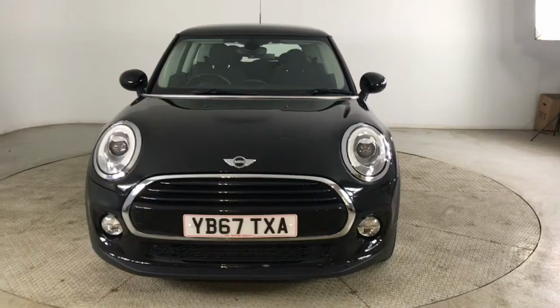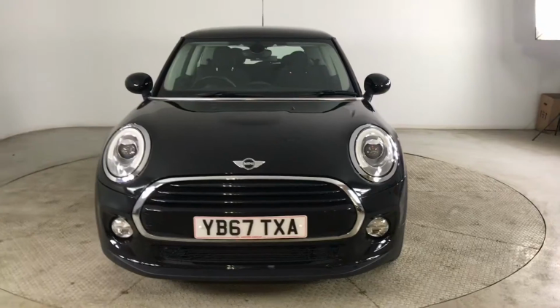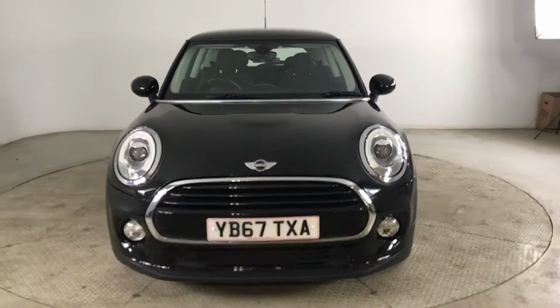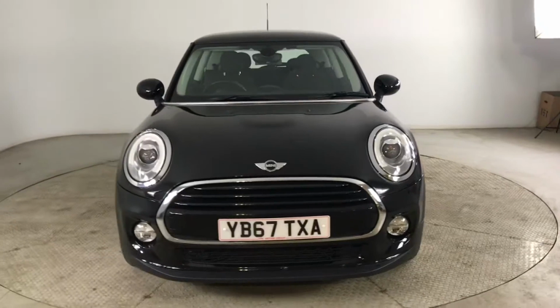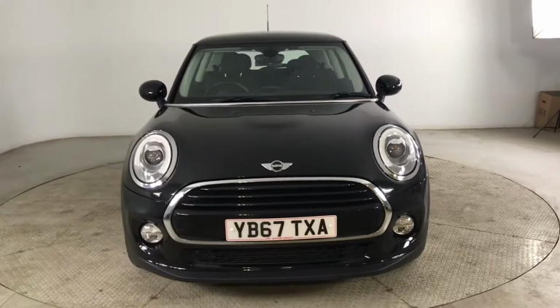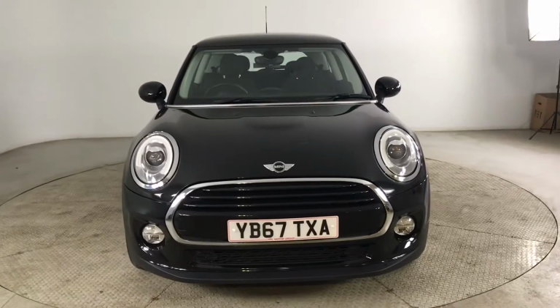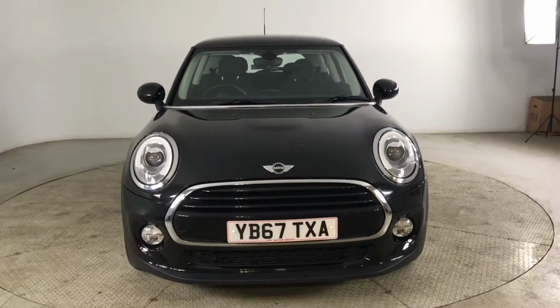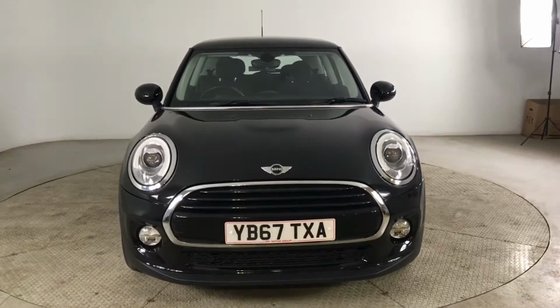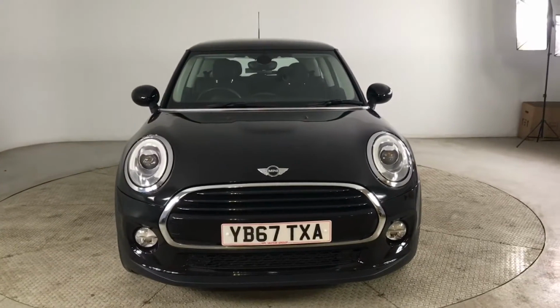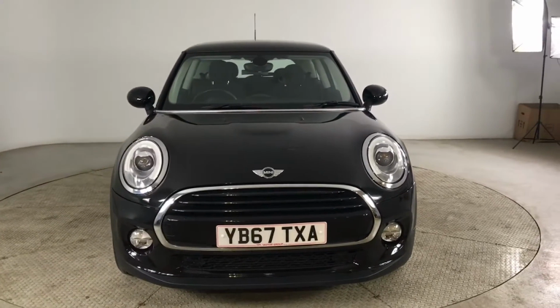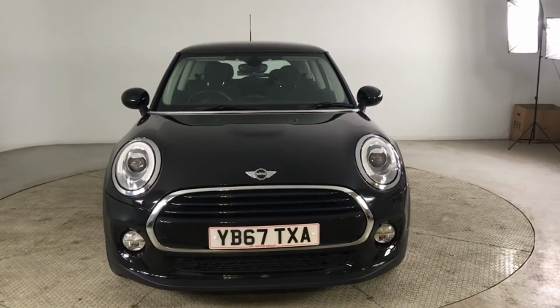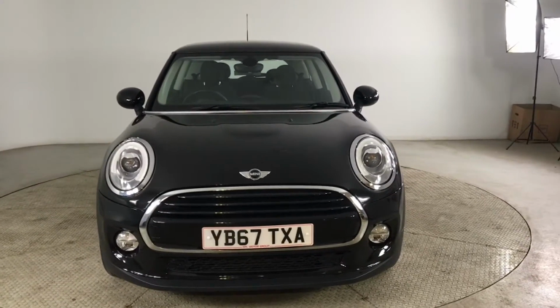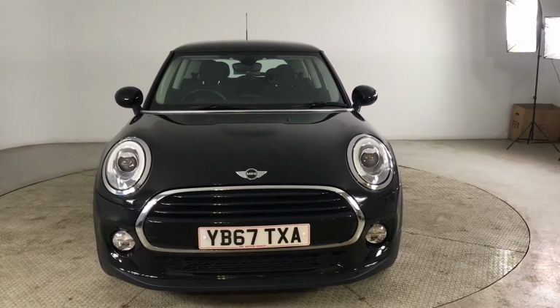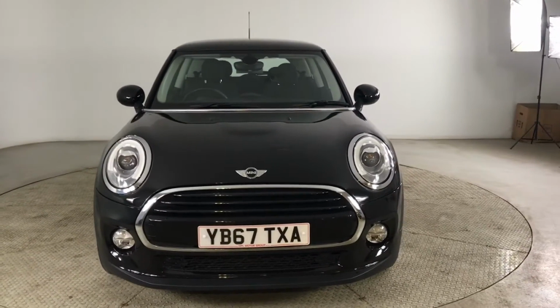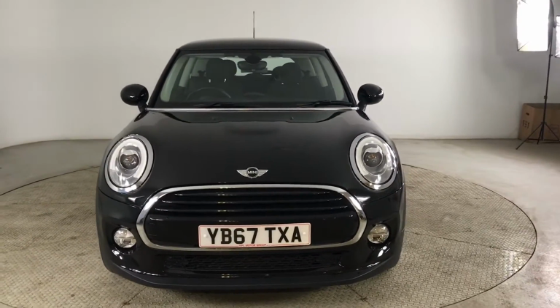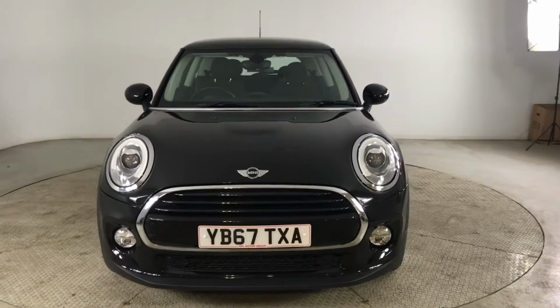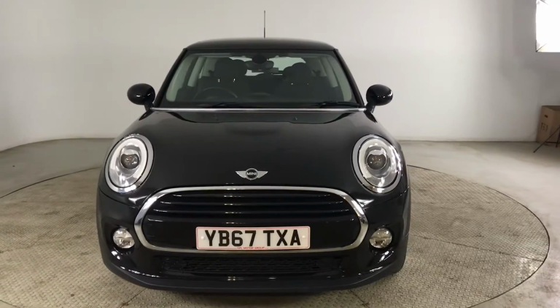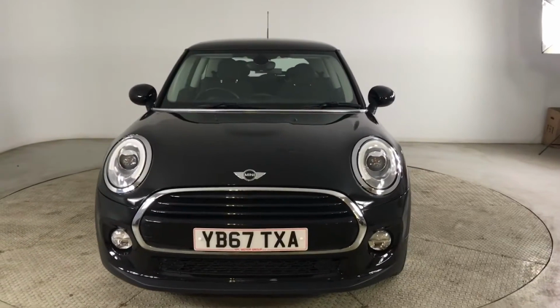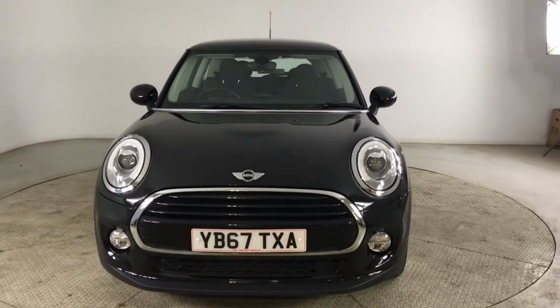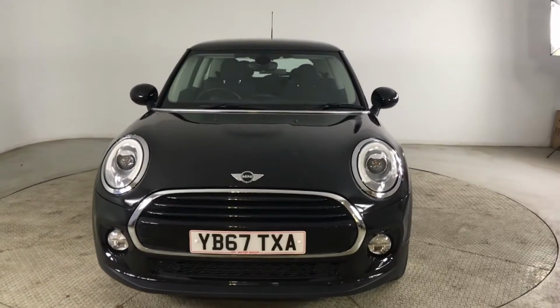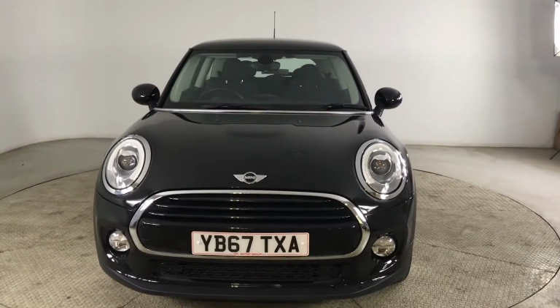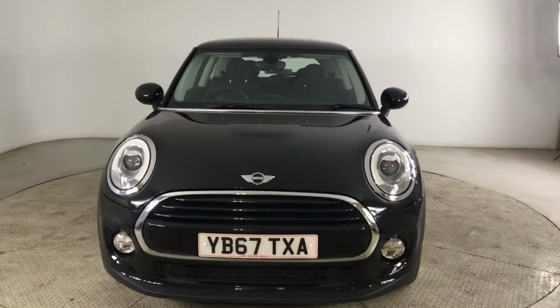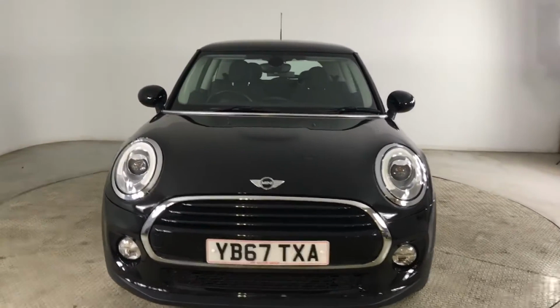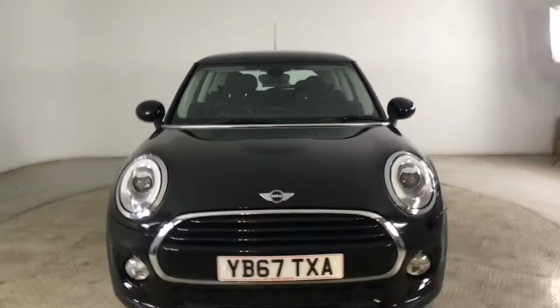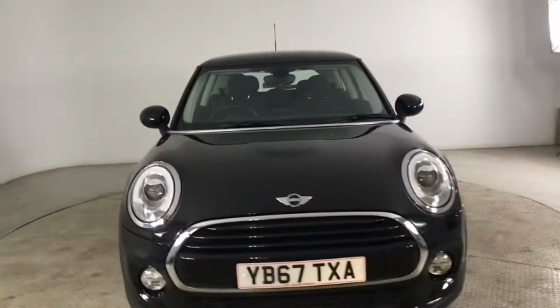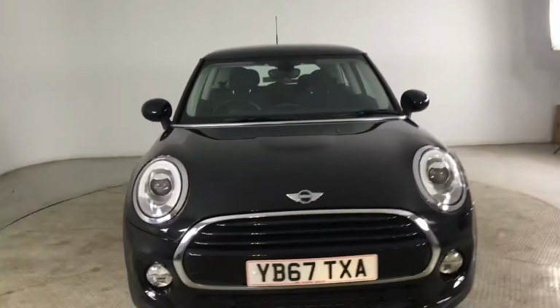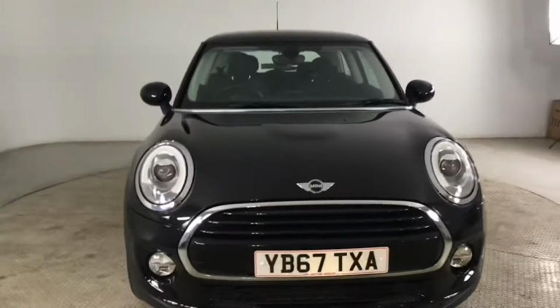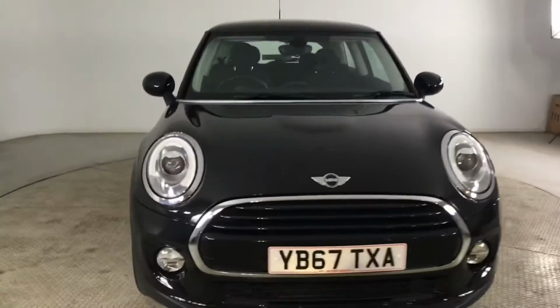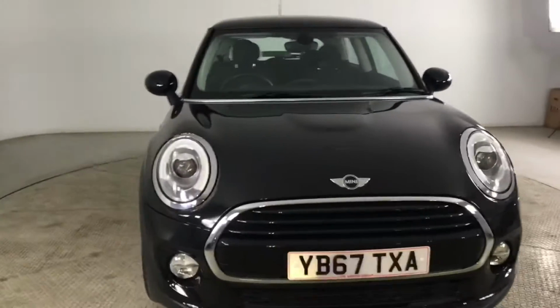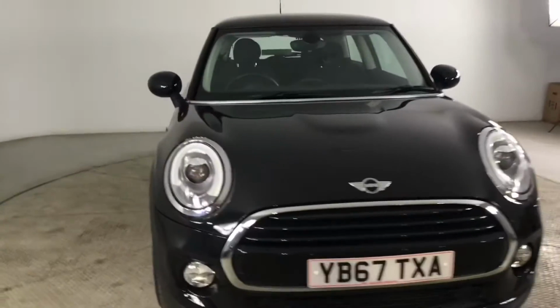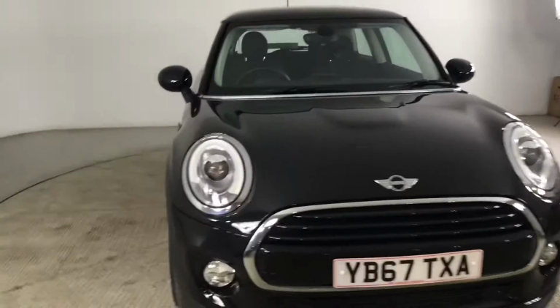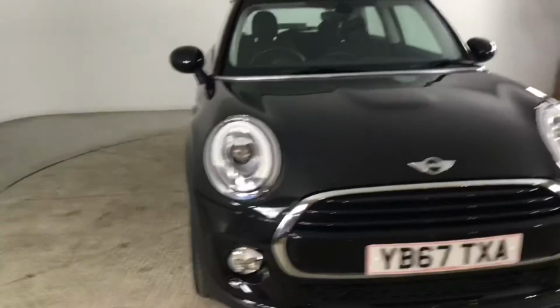Hello and welcome to HPL Motors in Preston. Here I've got this absolutely stunning Mini Cooper for you.